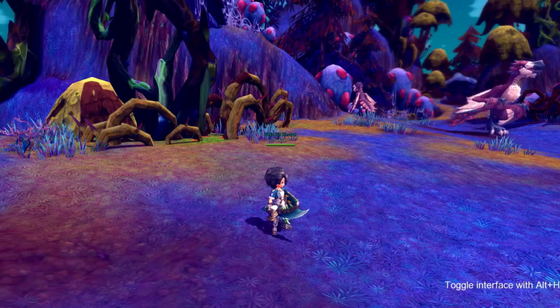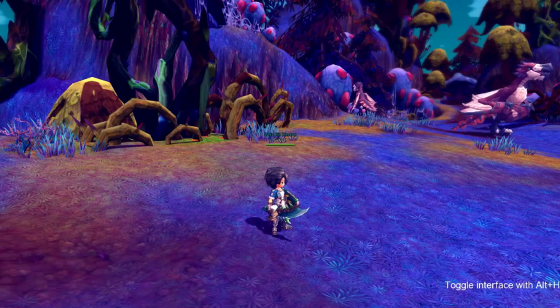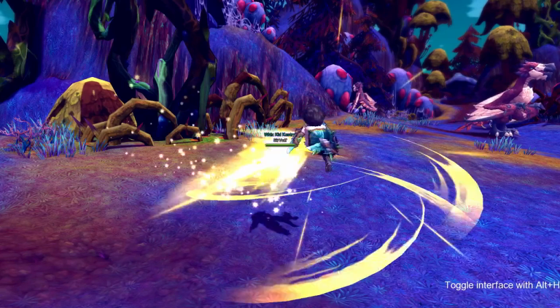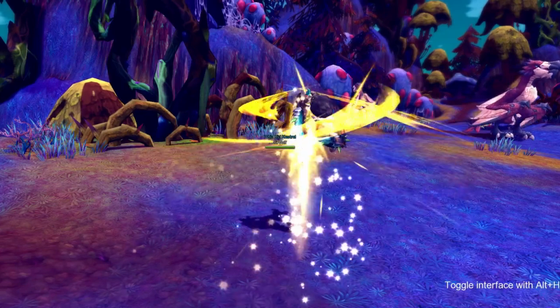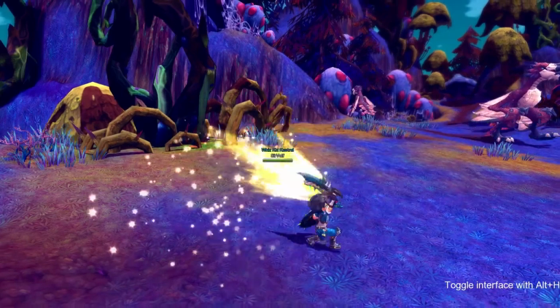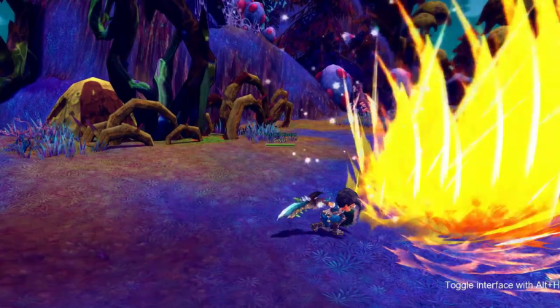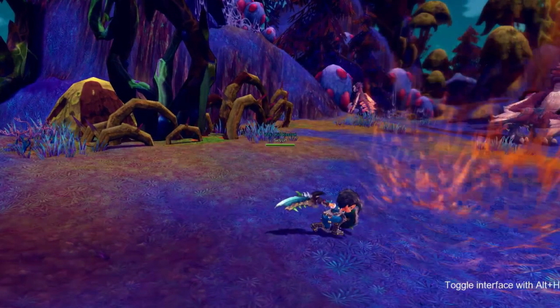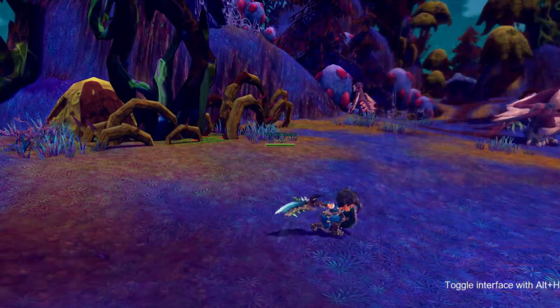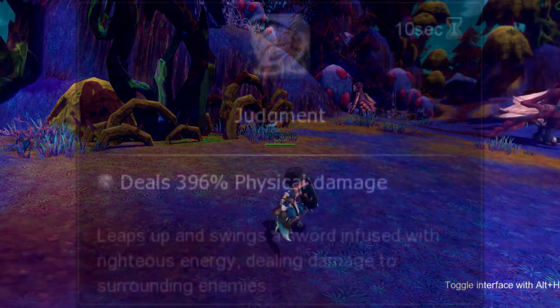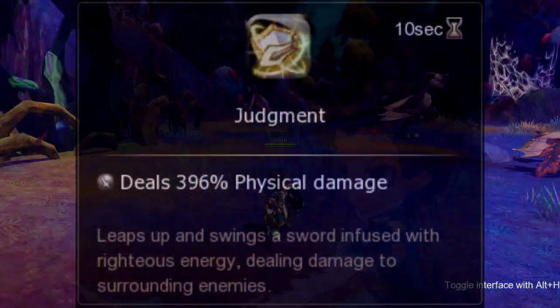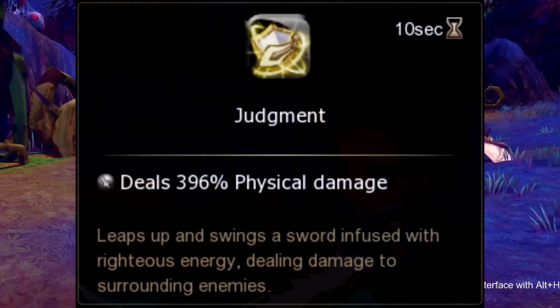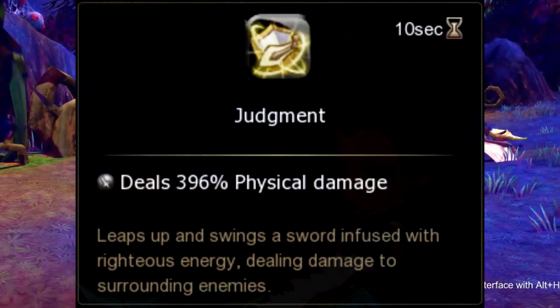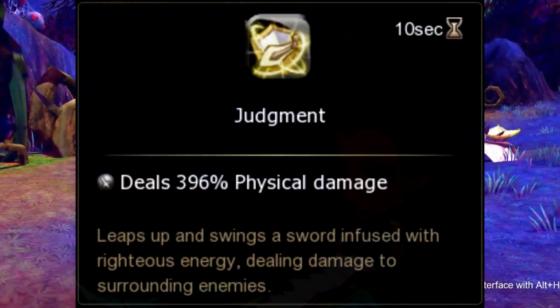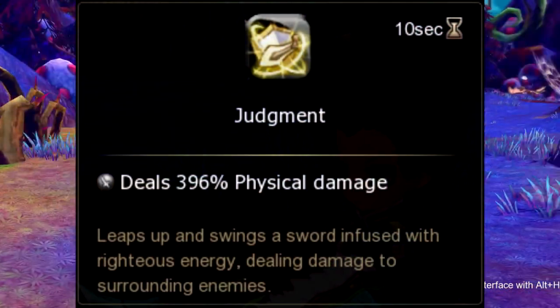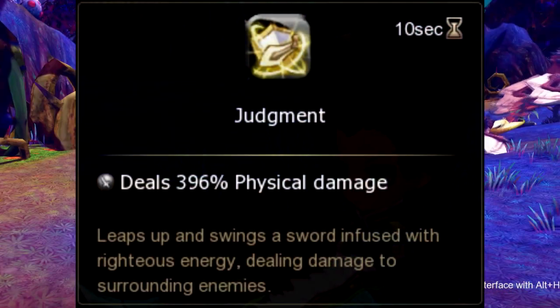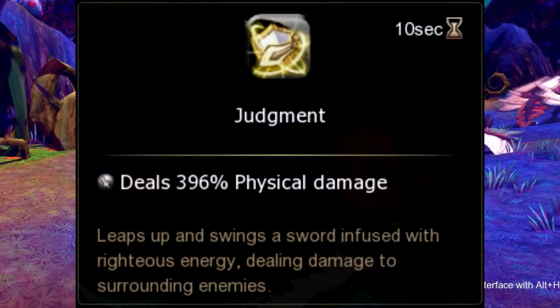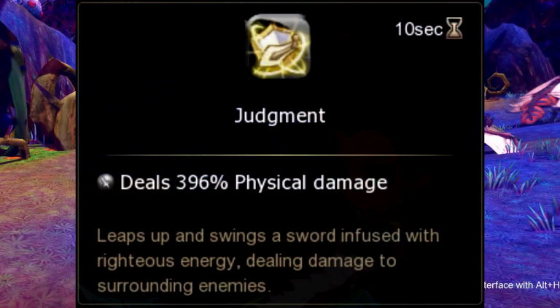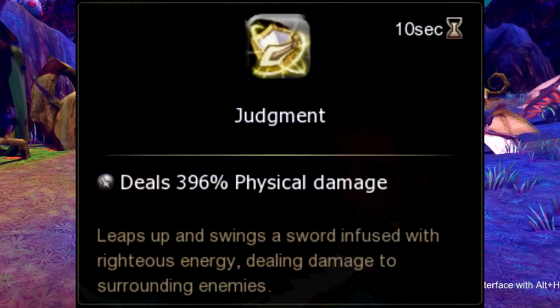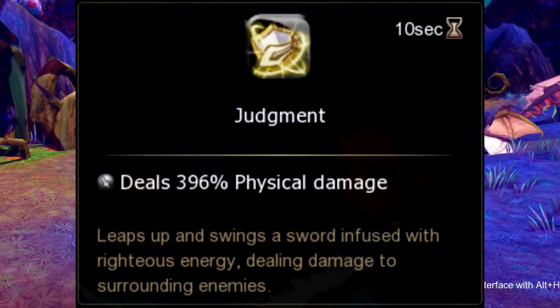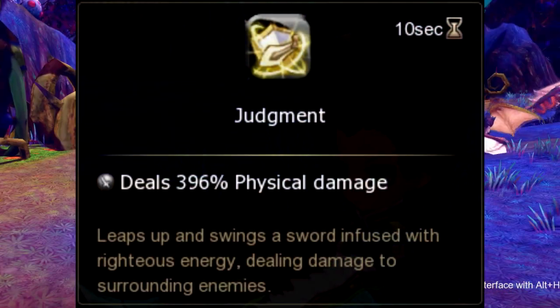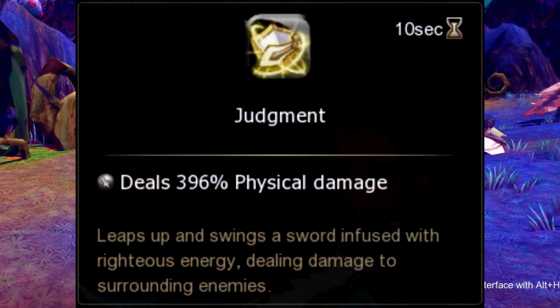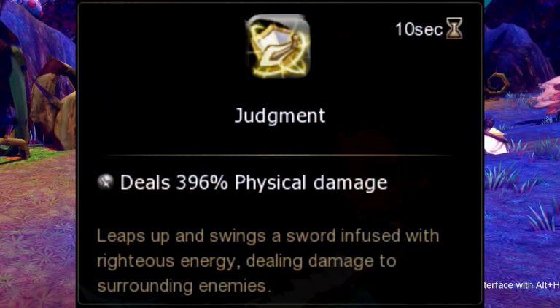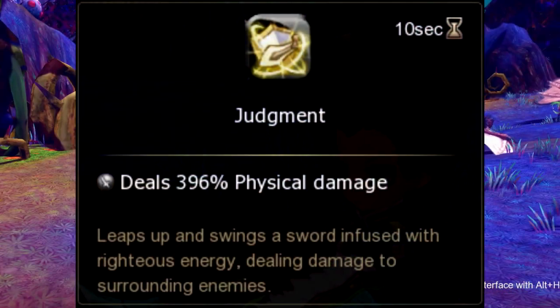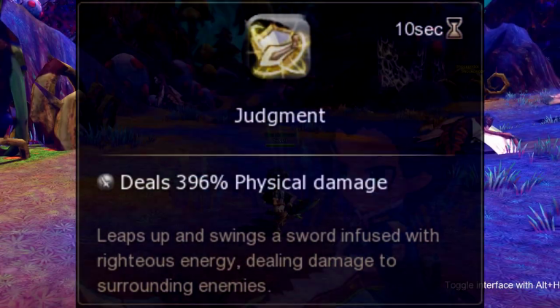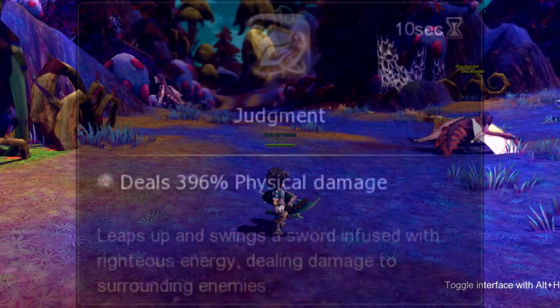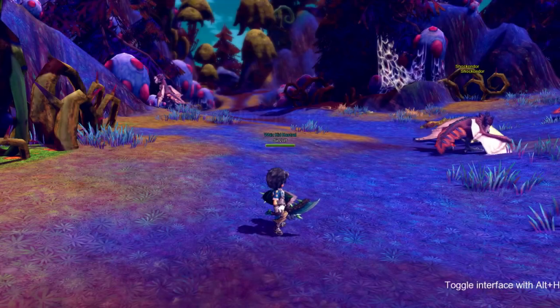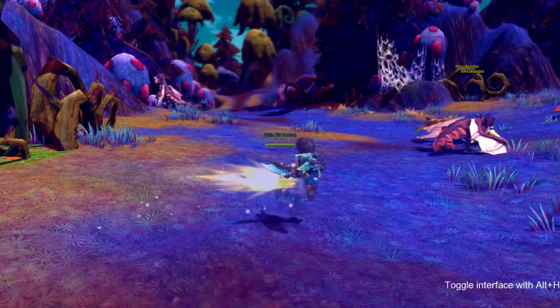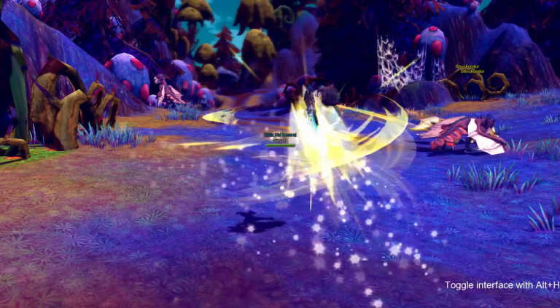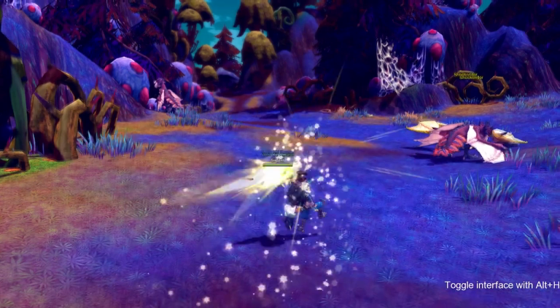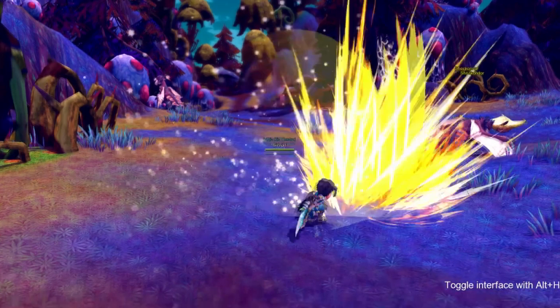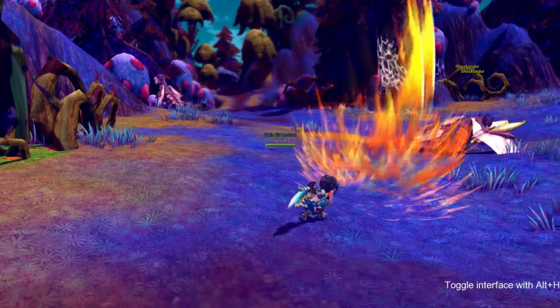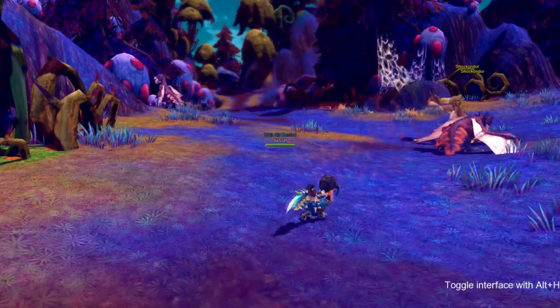Our next skill is Judgment. Judgment does not have any buffs or debuffs to it, but it goes on cooldown for 10 seconds.